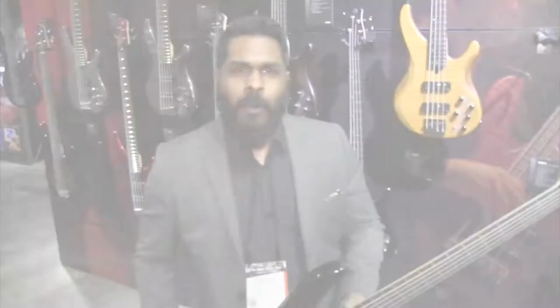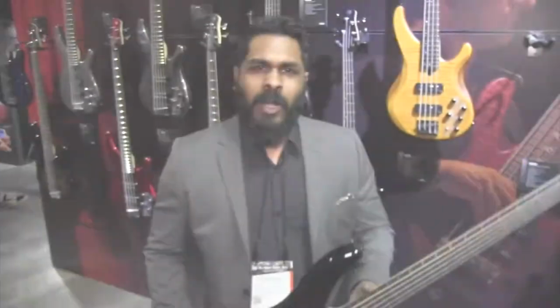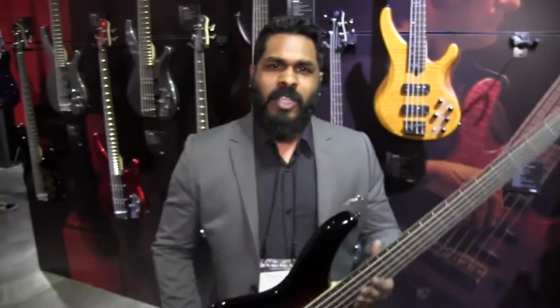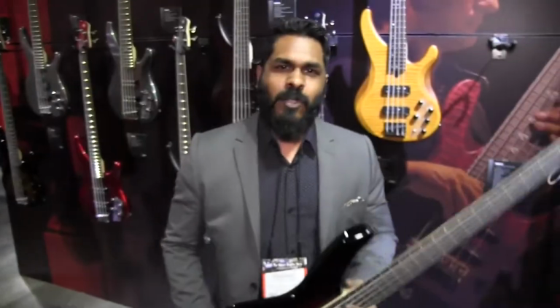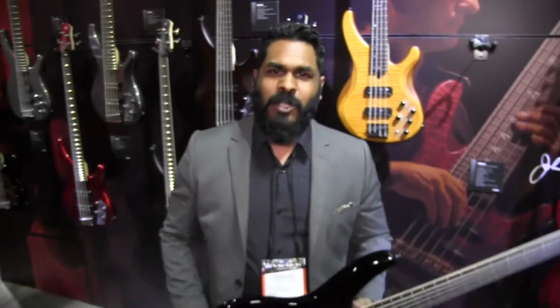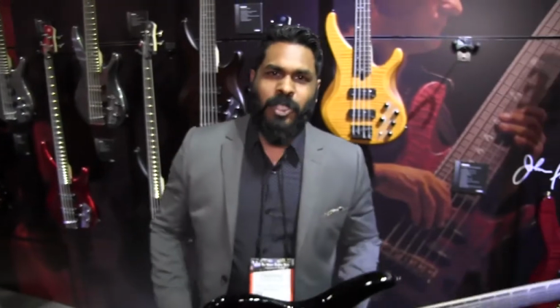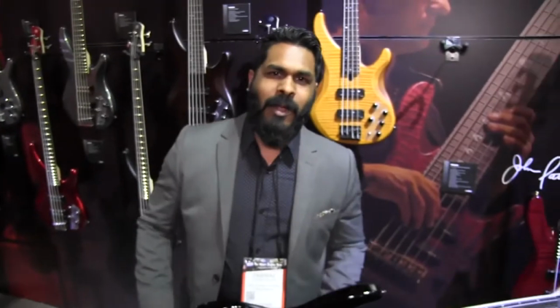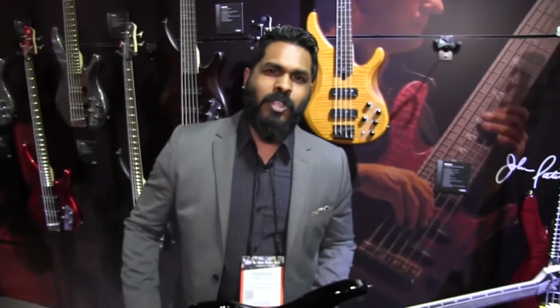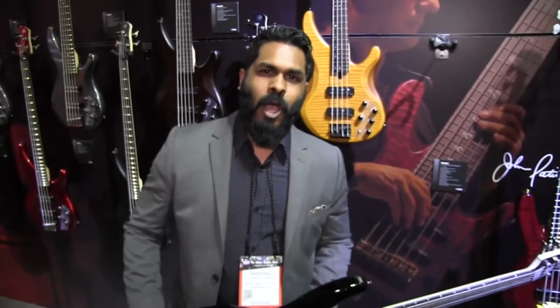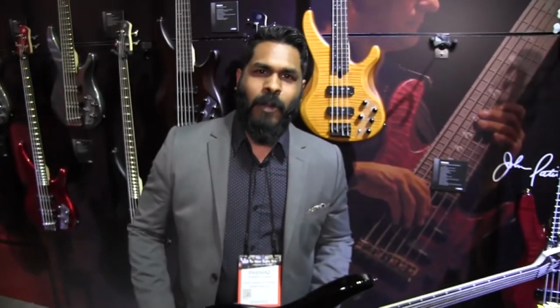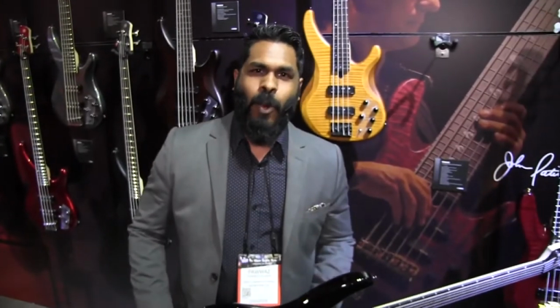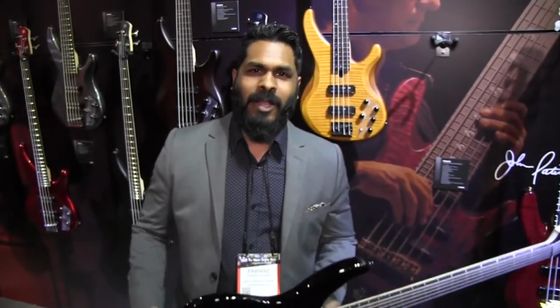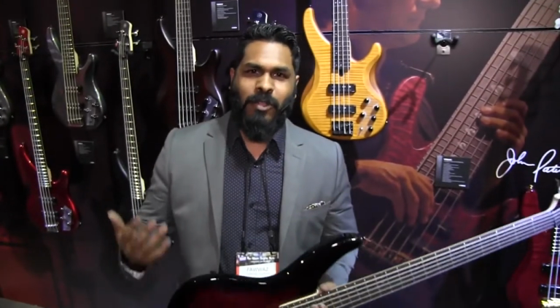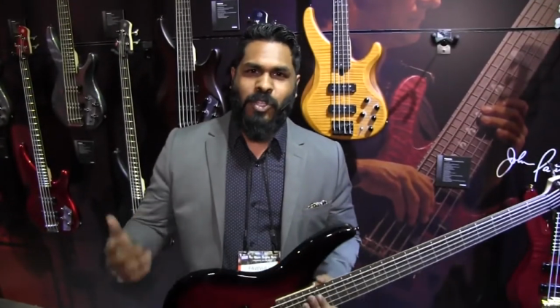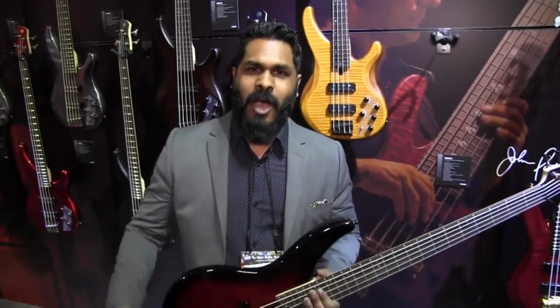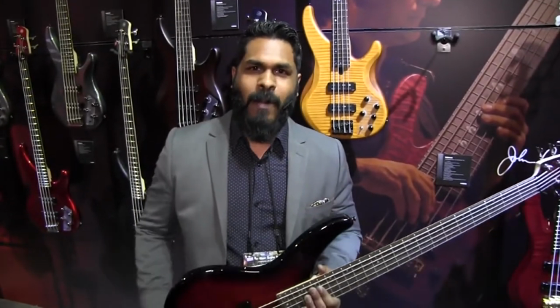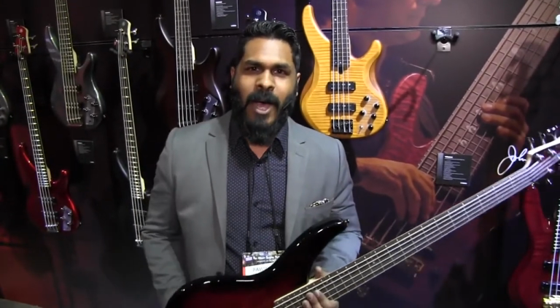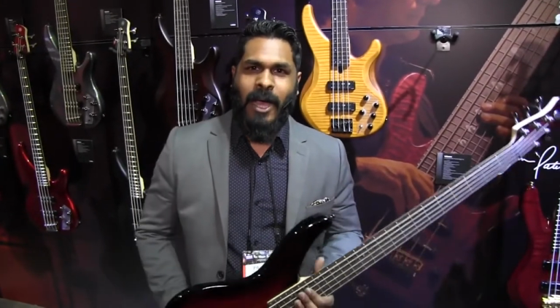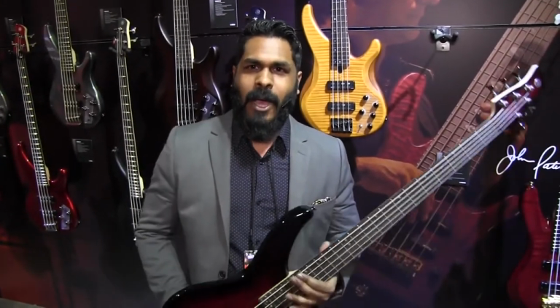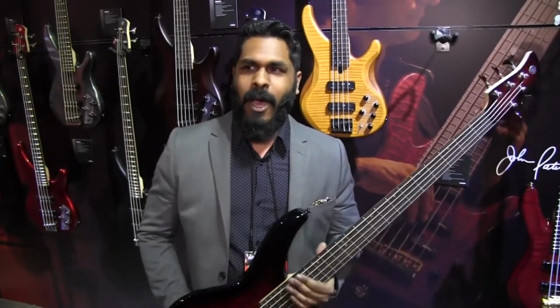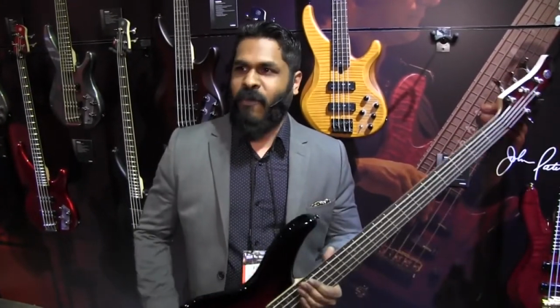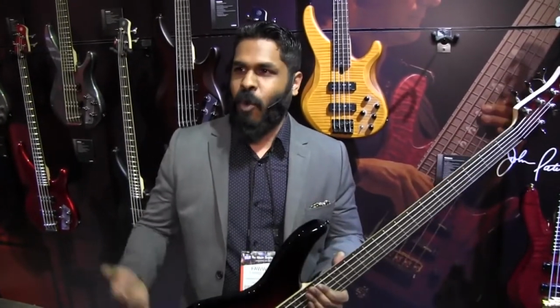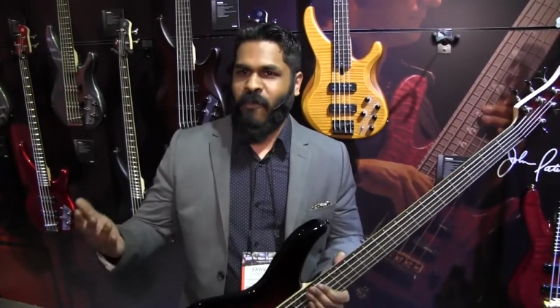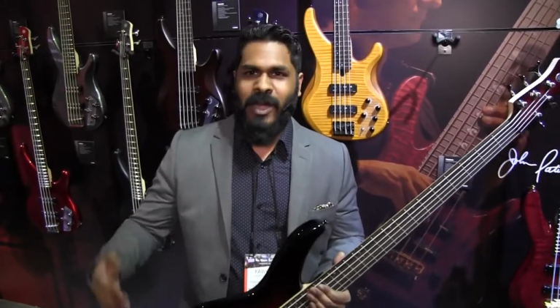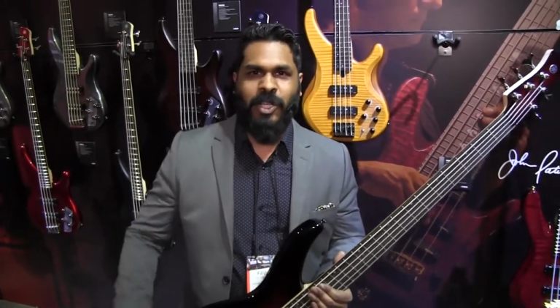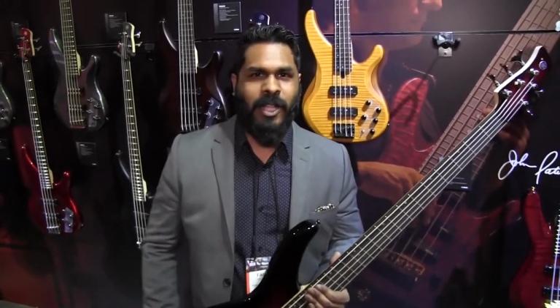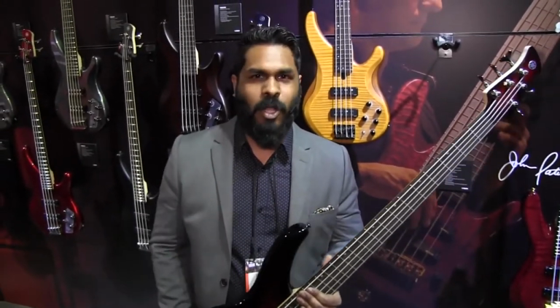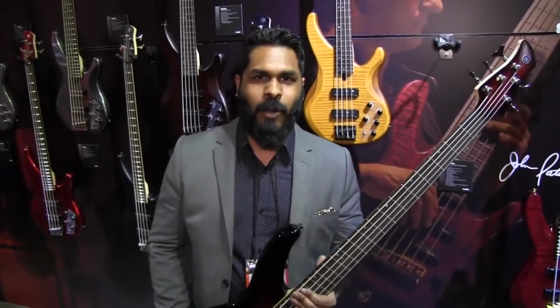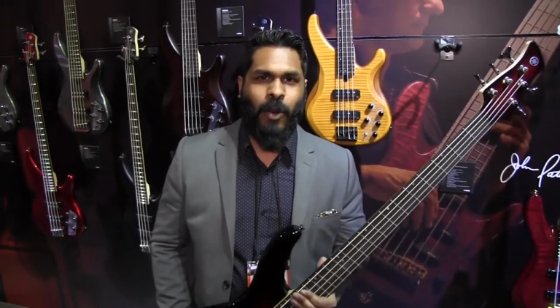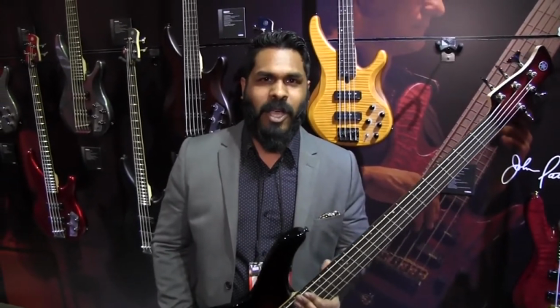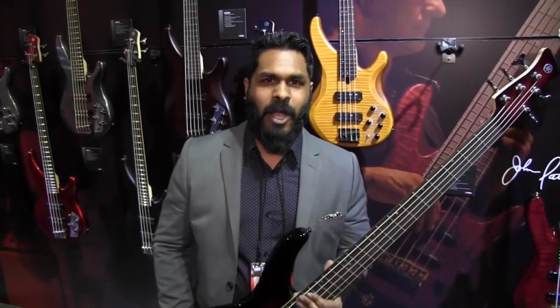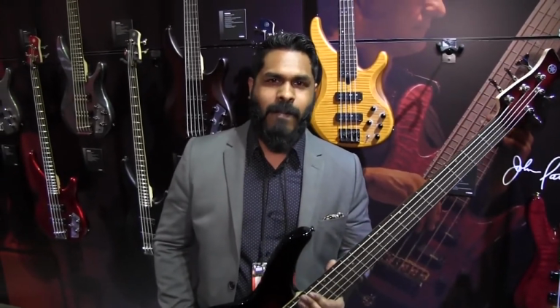We'd like to give a special shout out to Long McQuaid, thanks for stopping by. For more information, head to LongMcQuaid.com.